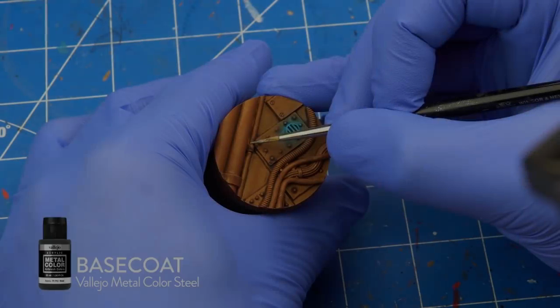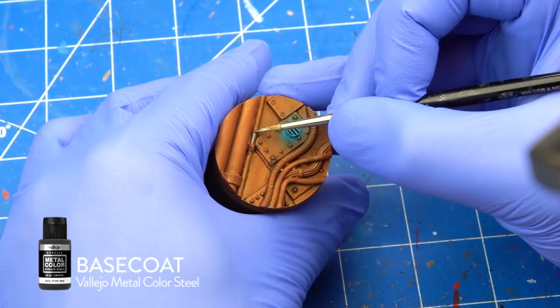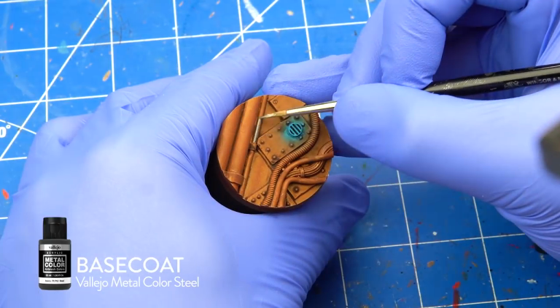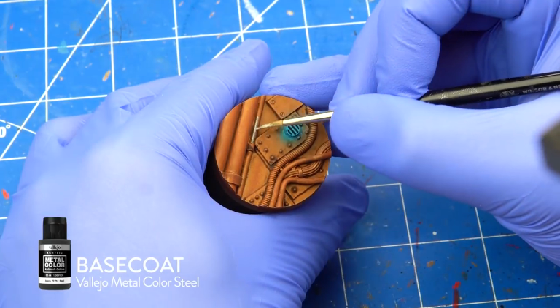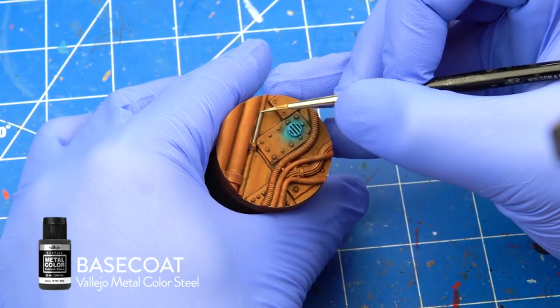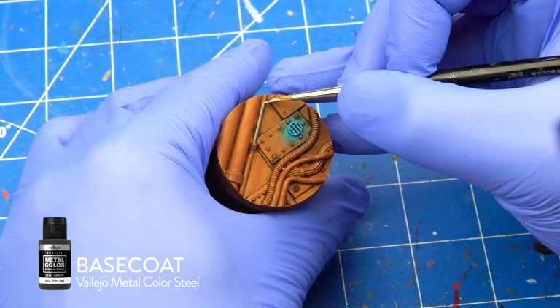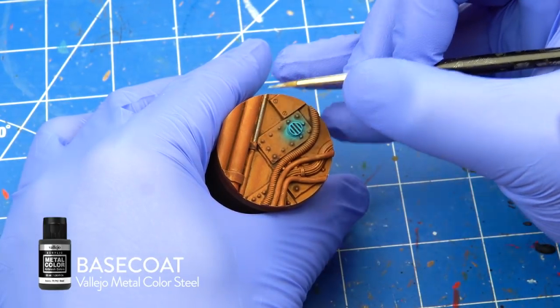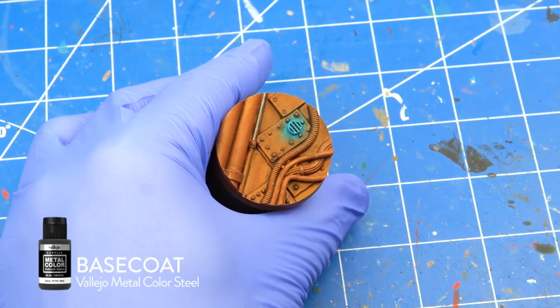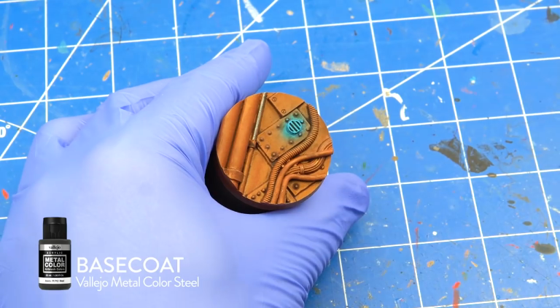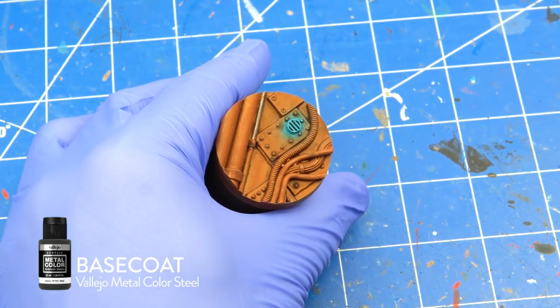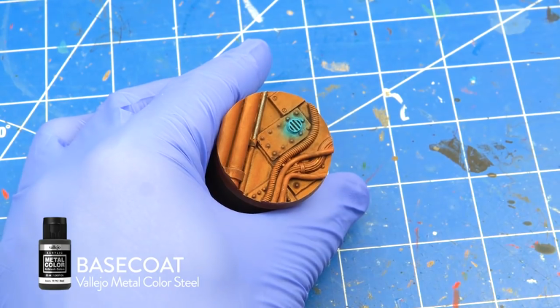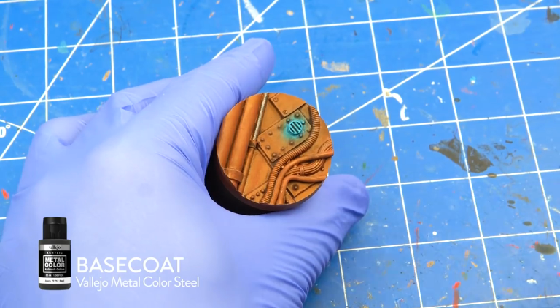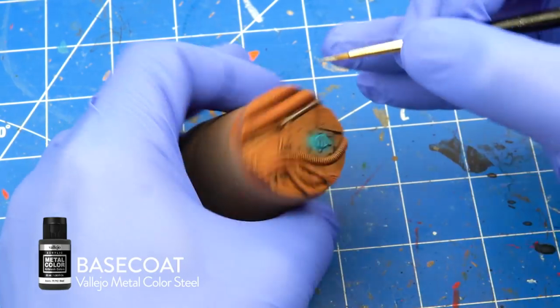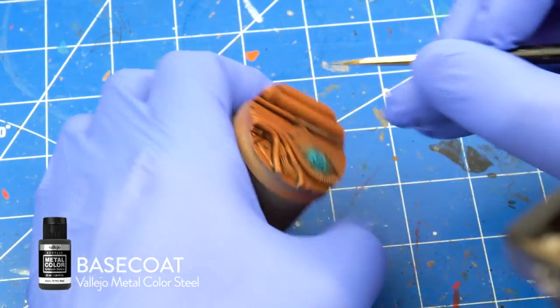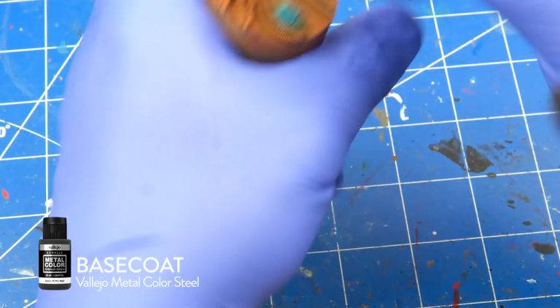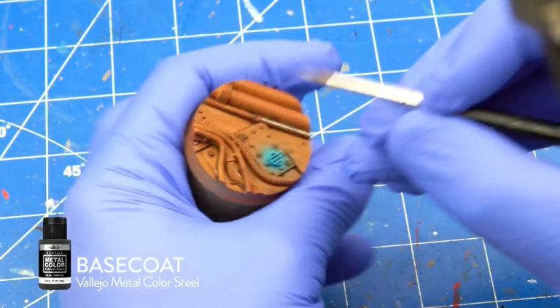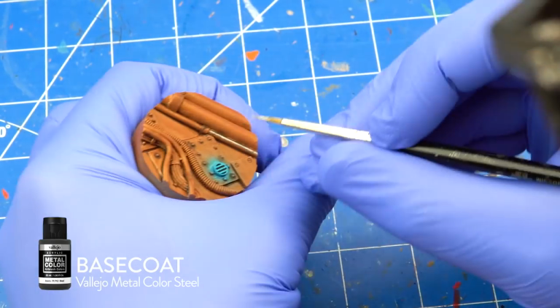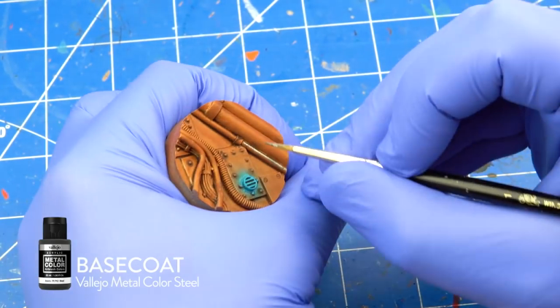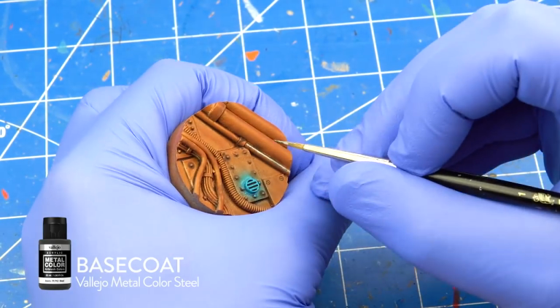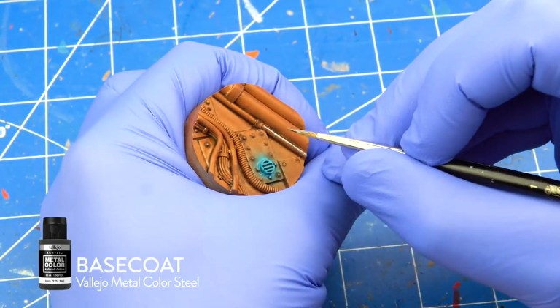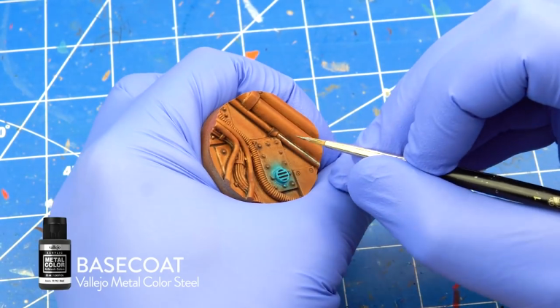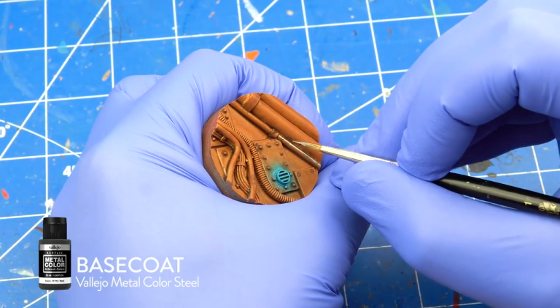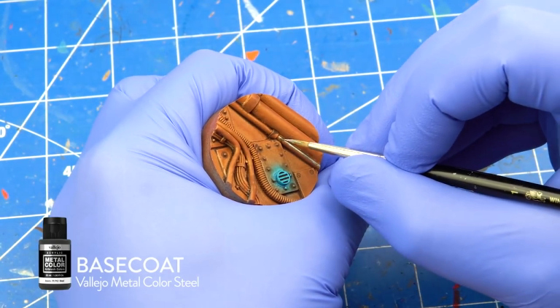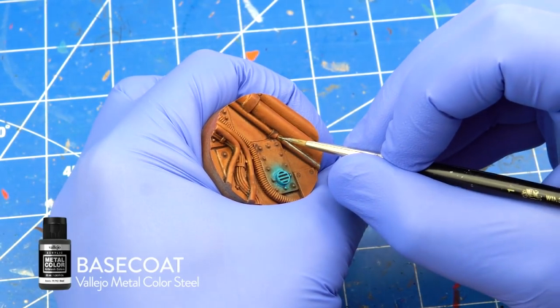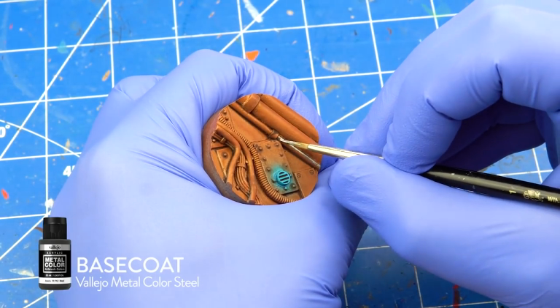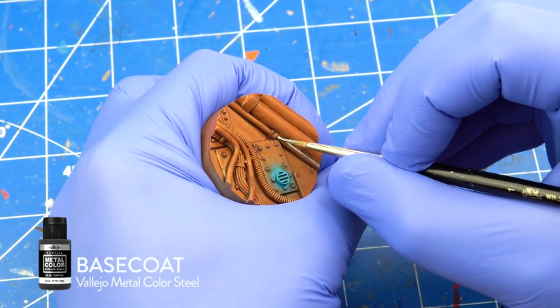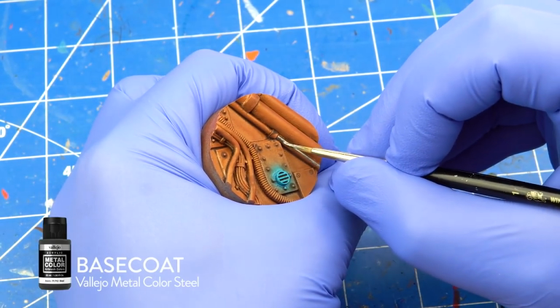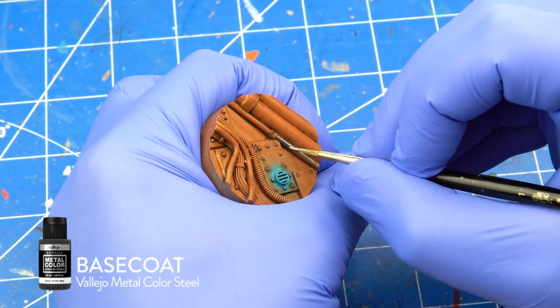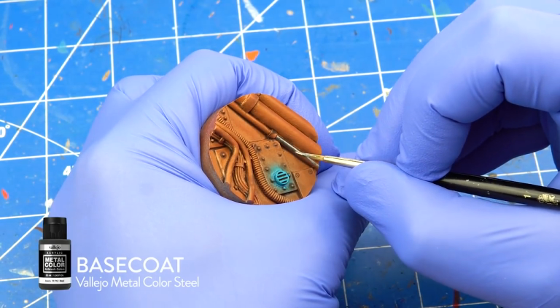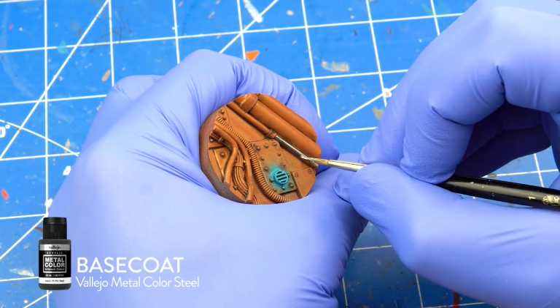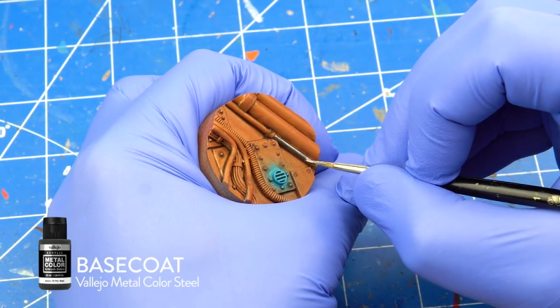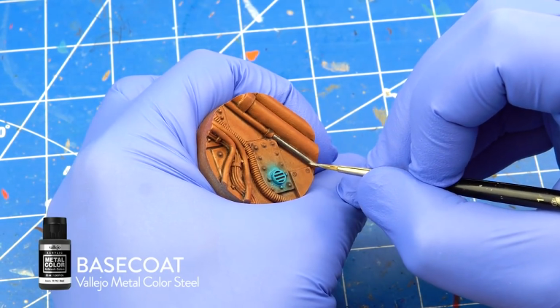I base coated all metallic parts with Vallejo Metal Color Steel and washed them with Army Painter Darktone.